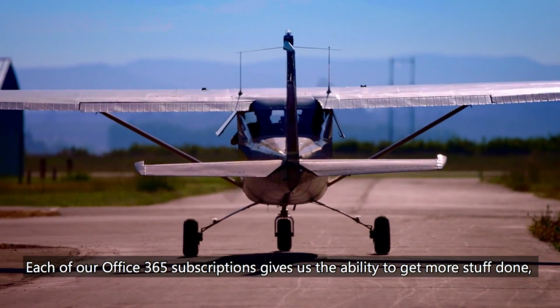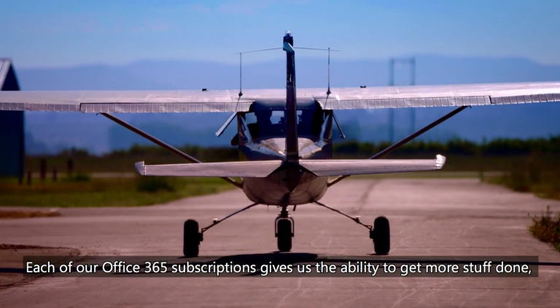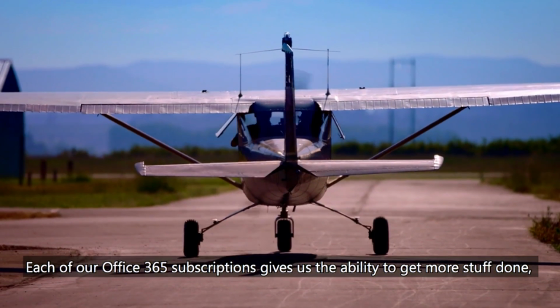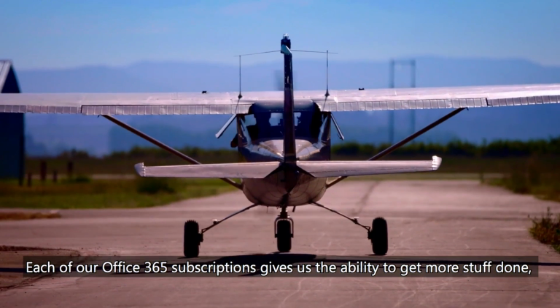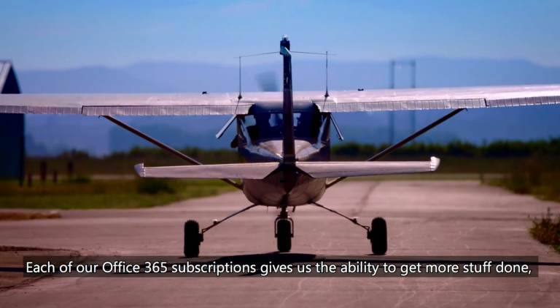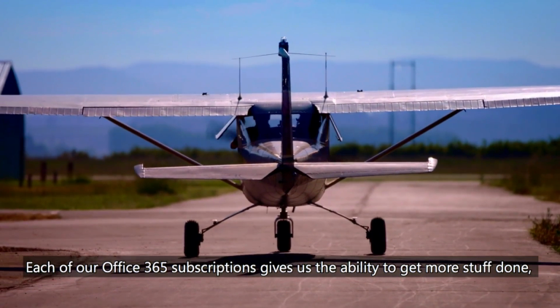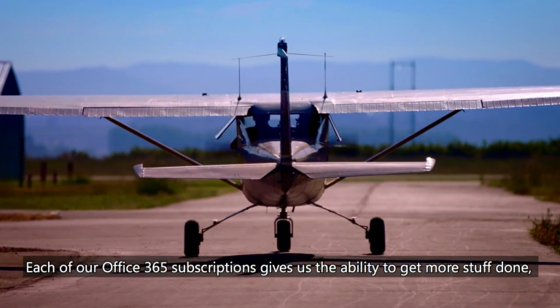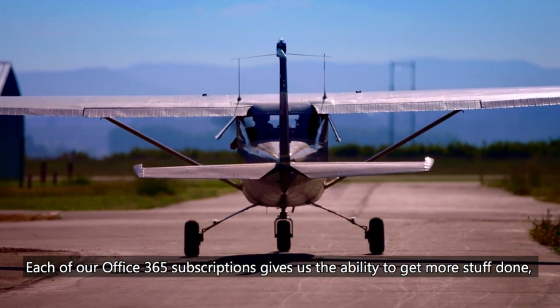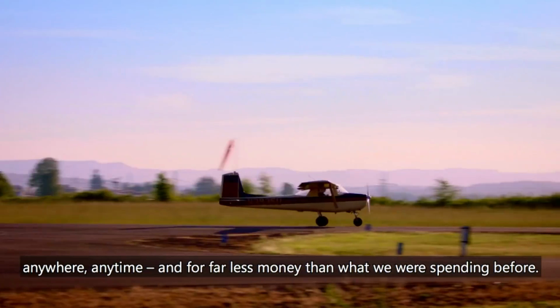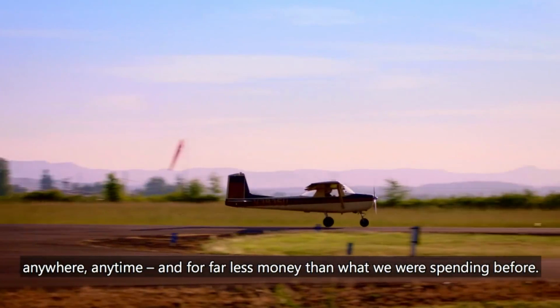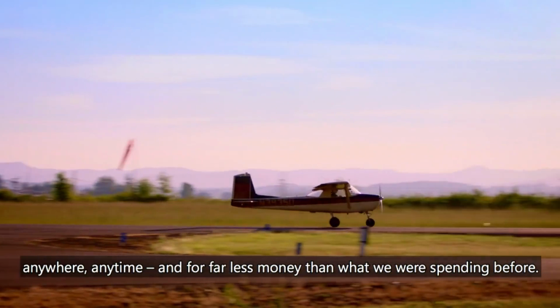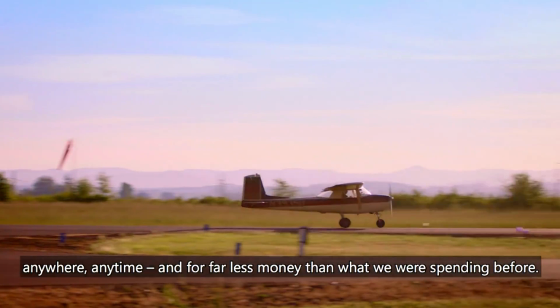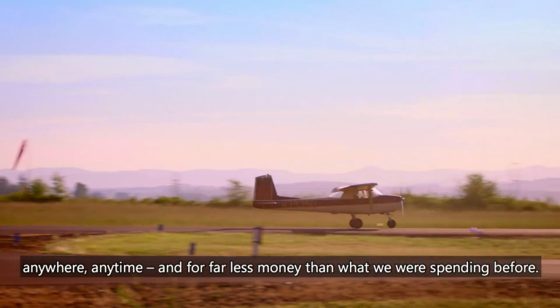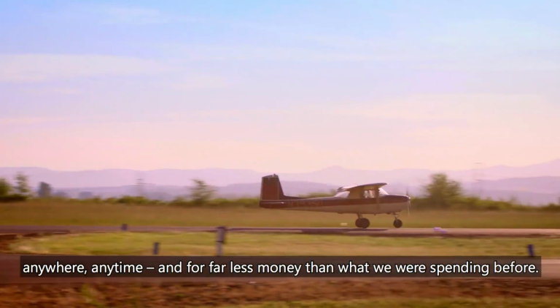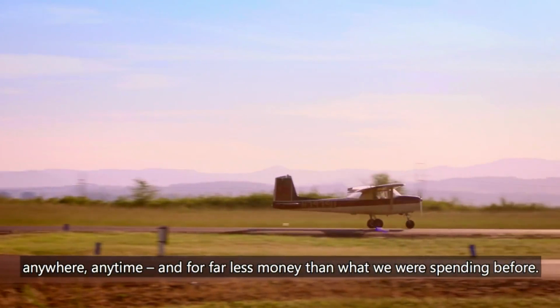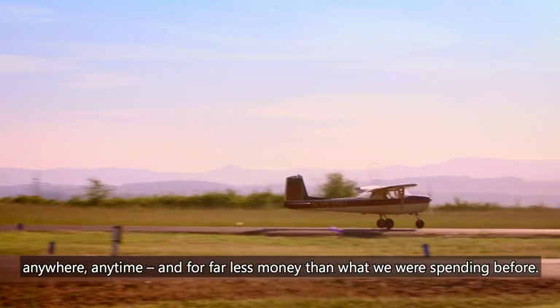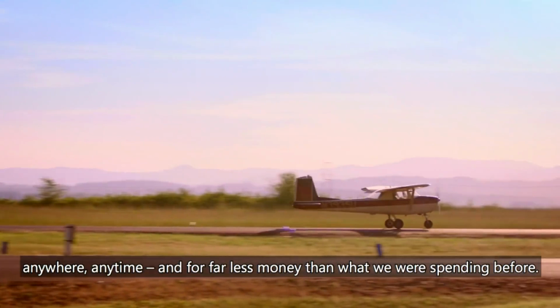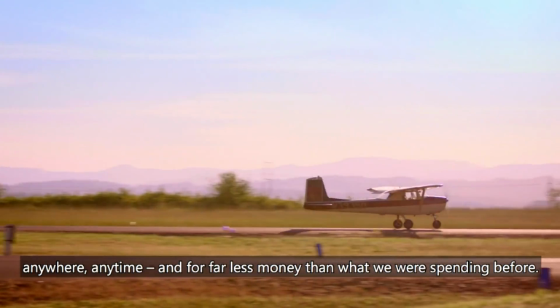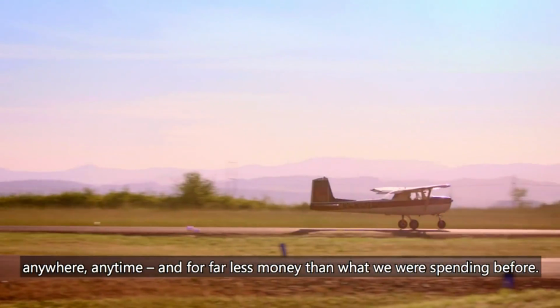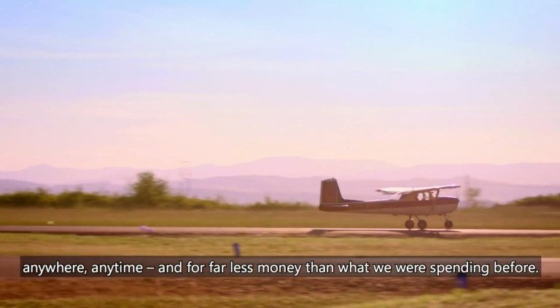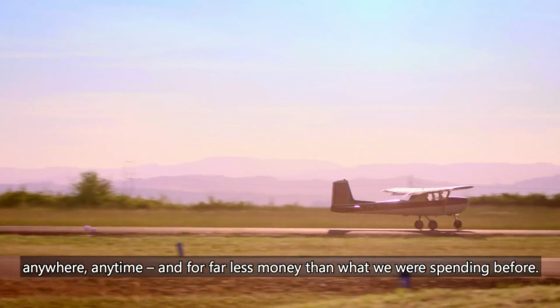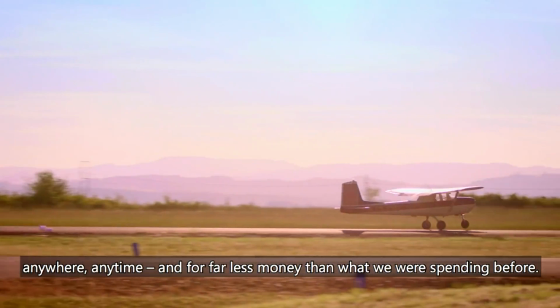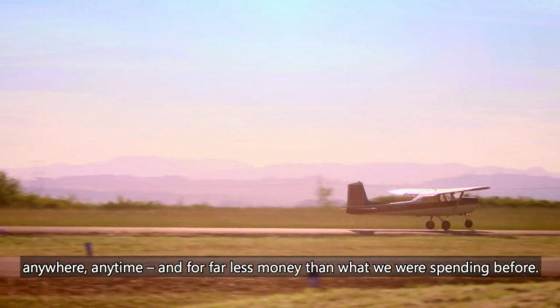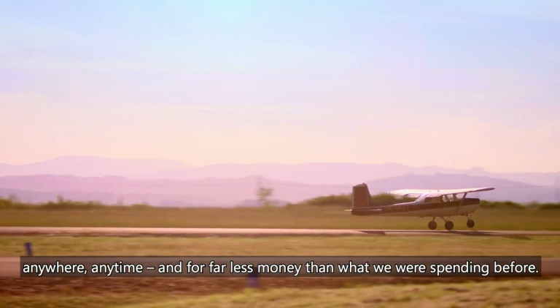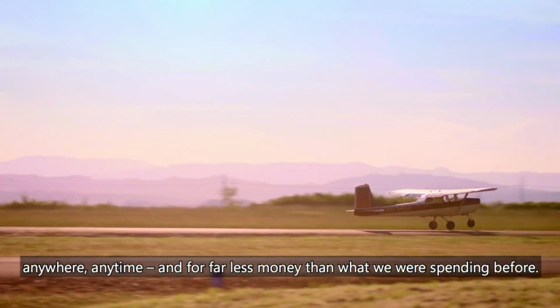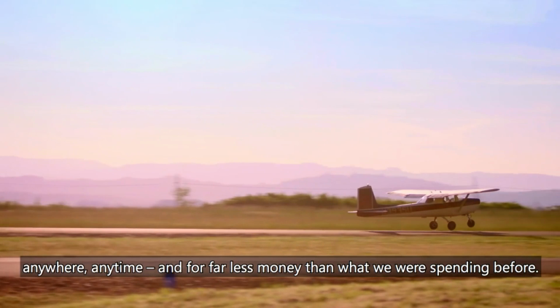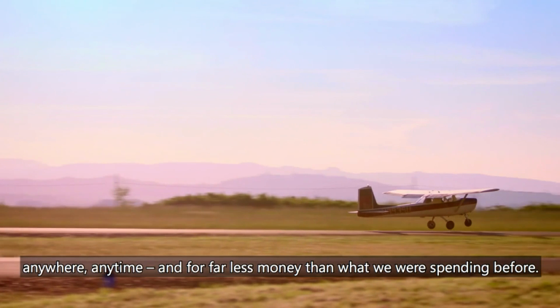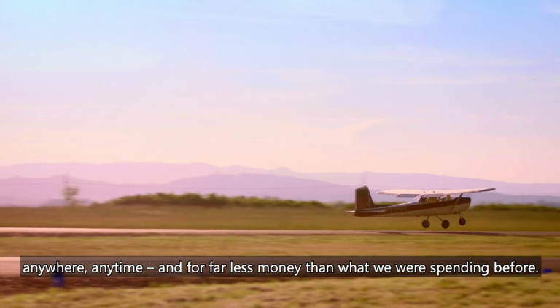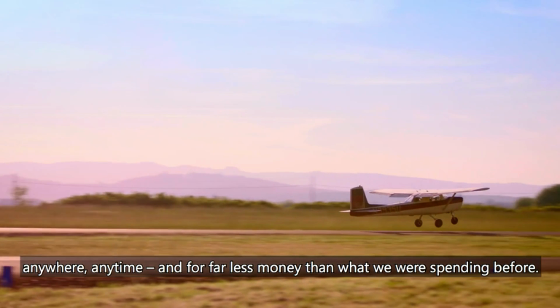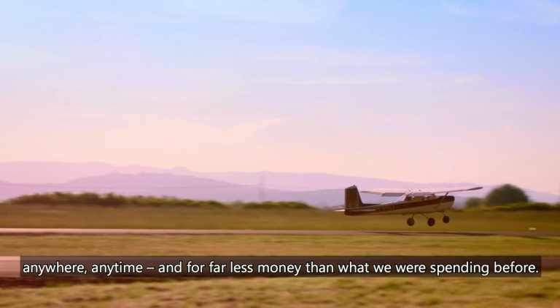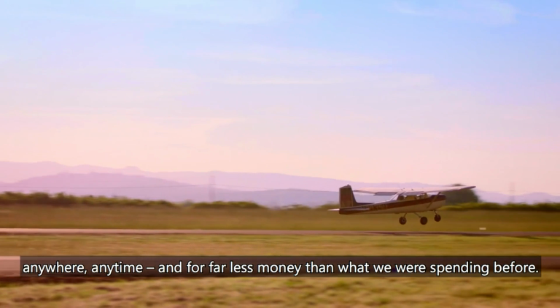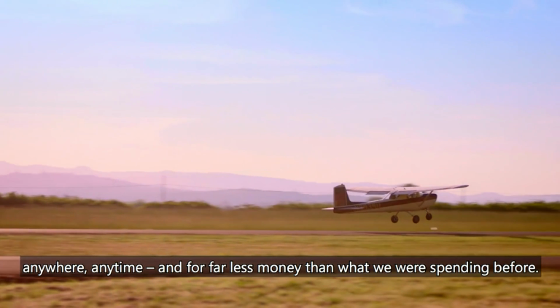to get more stuff done anywhere, anytime, and for far less money than what we were spending before.